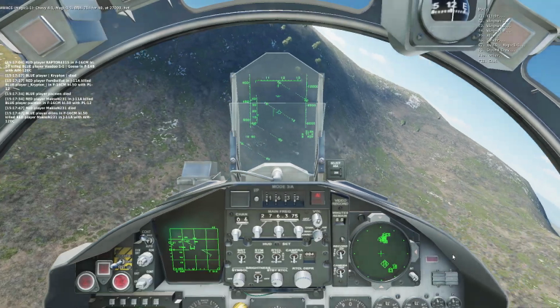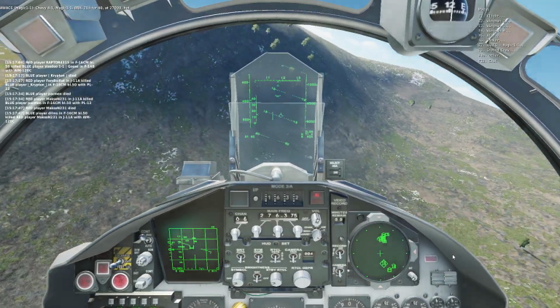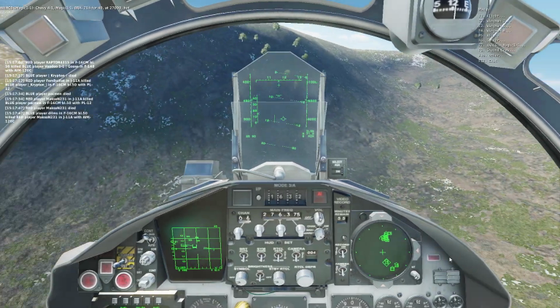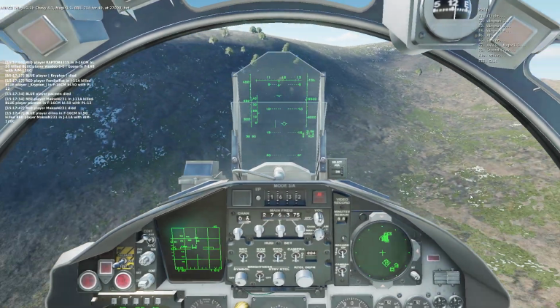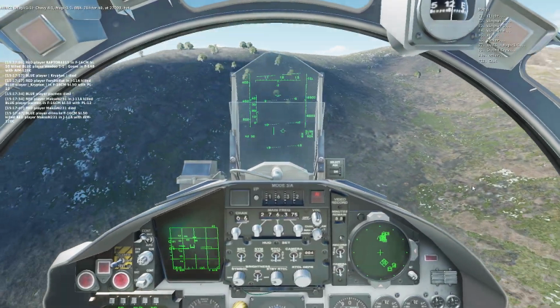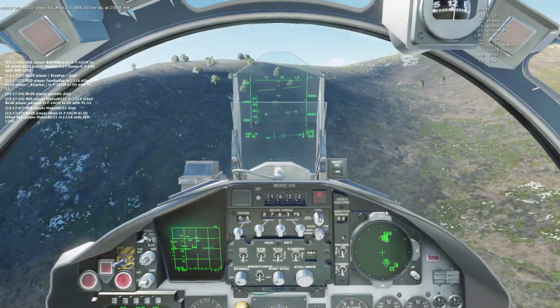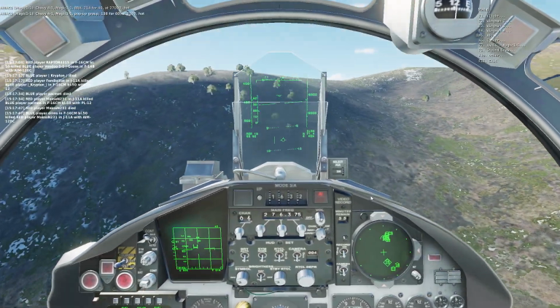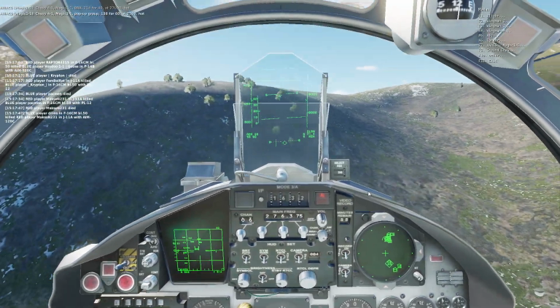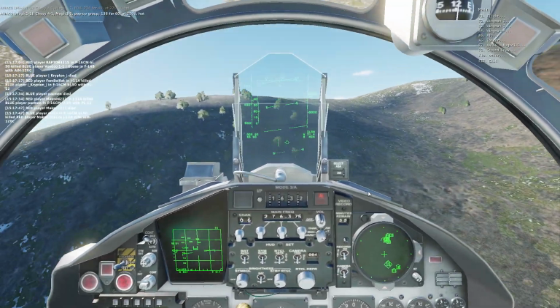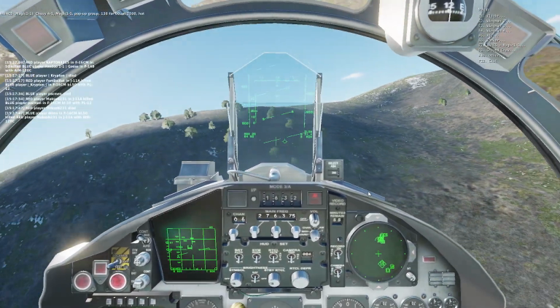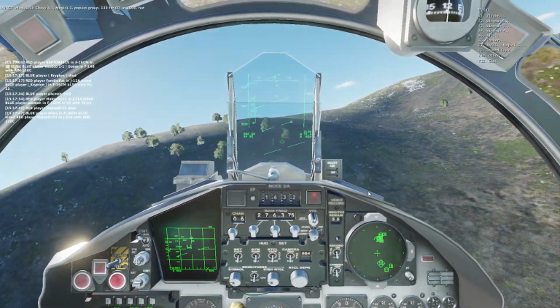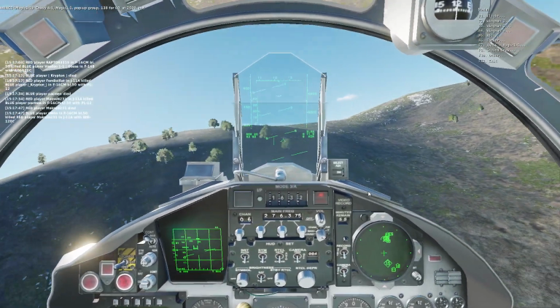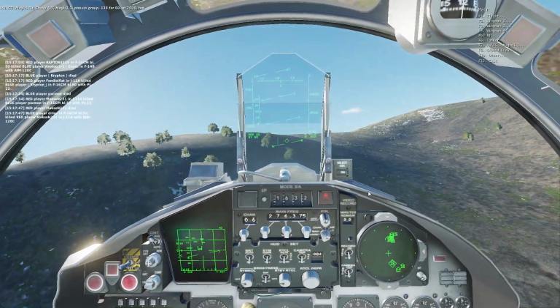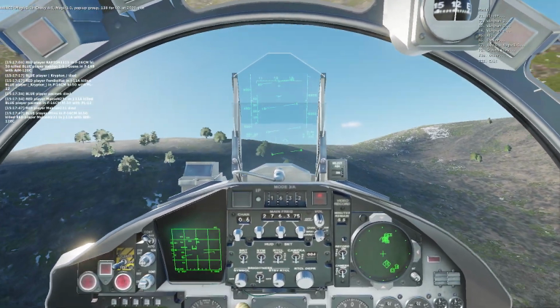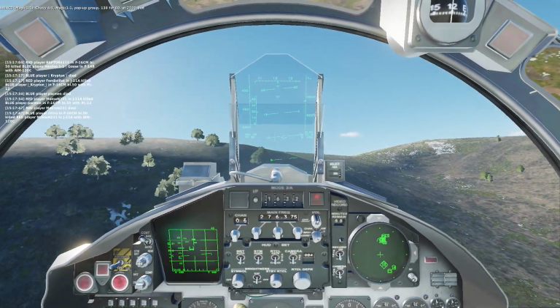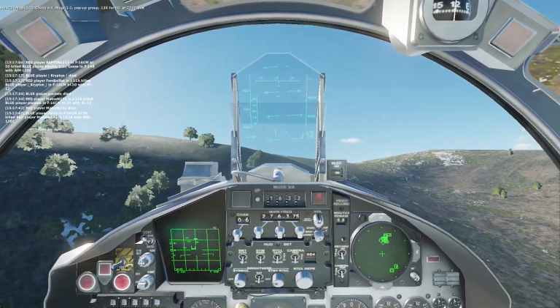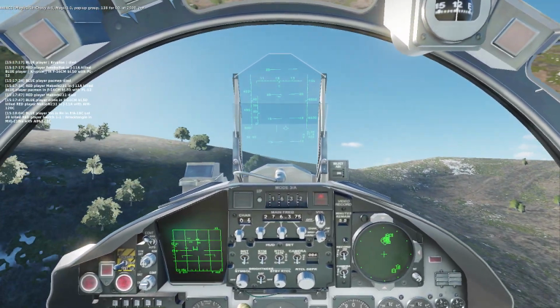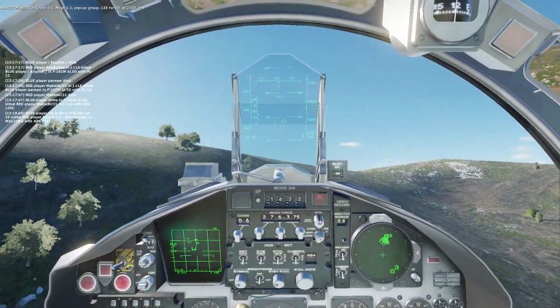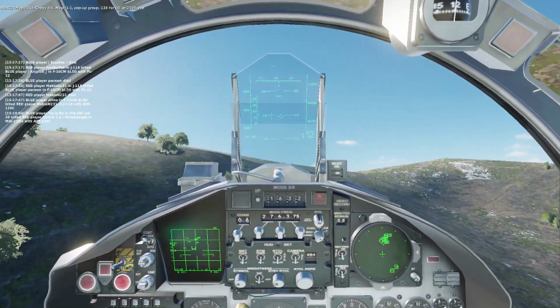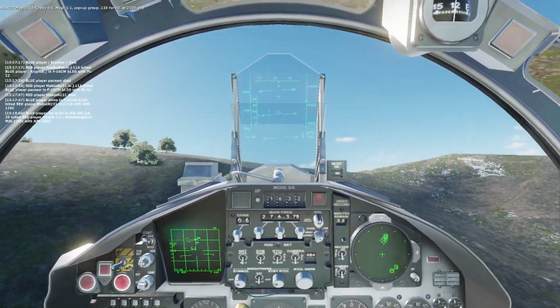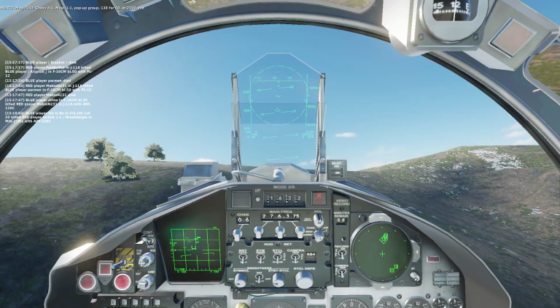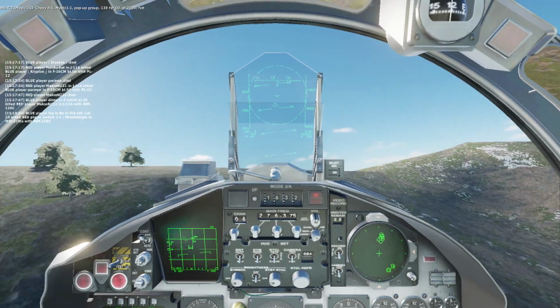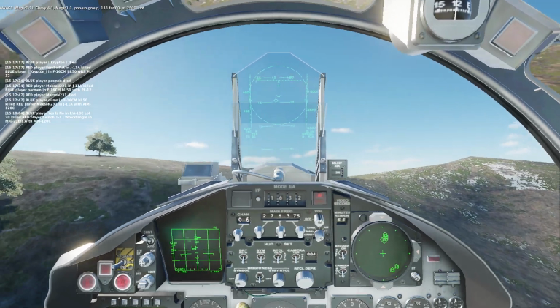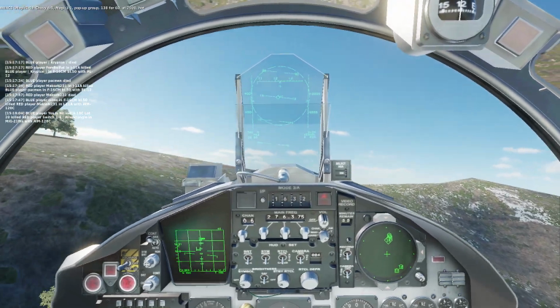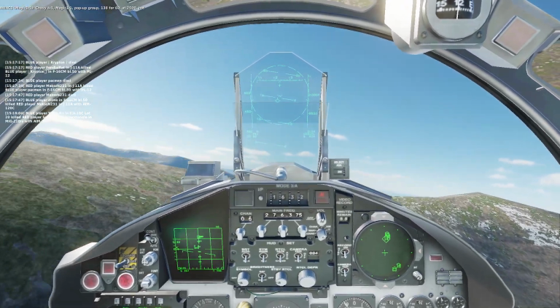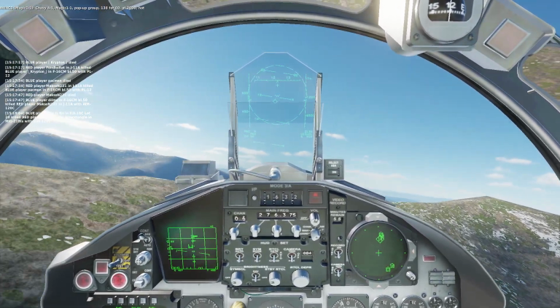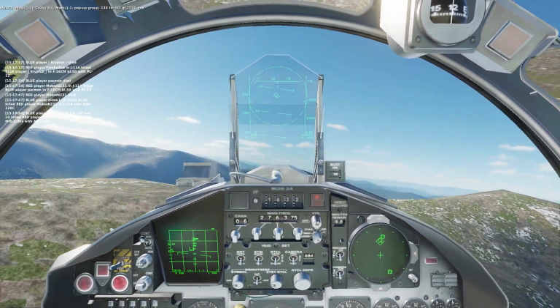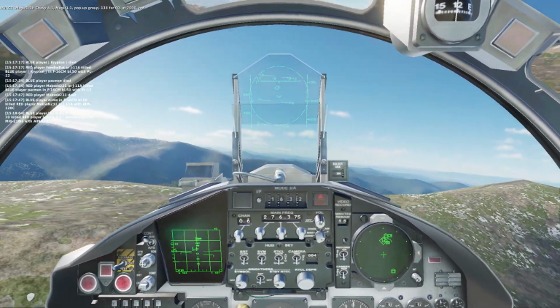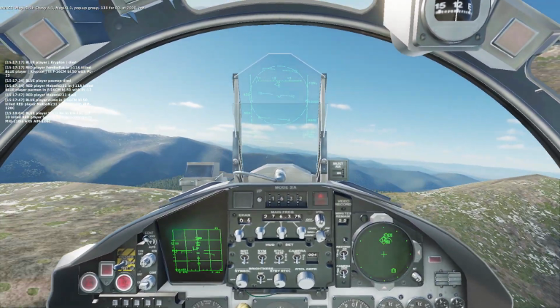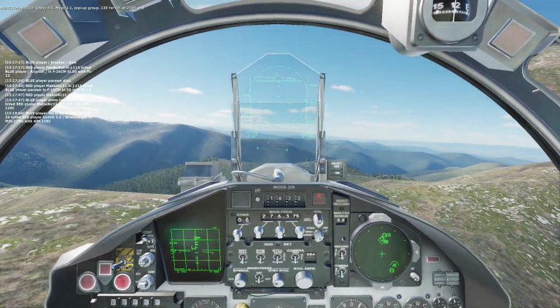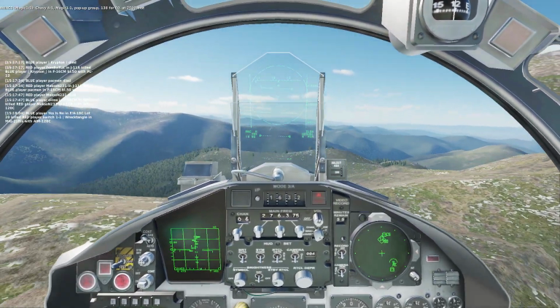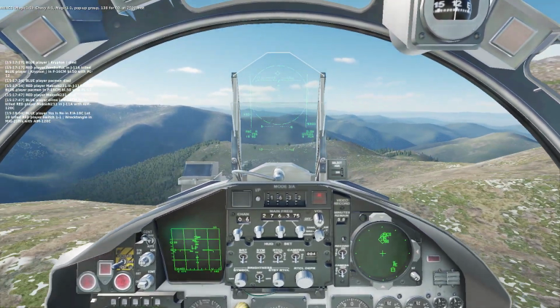Chevy Ford 1, Magic 1-1, pop-up group 138-460, at 2,500, hot.